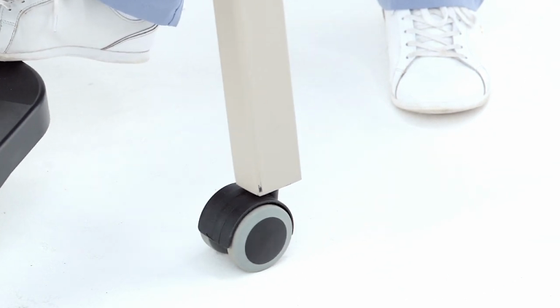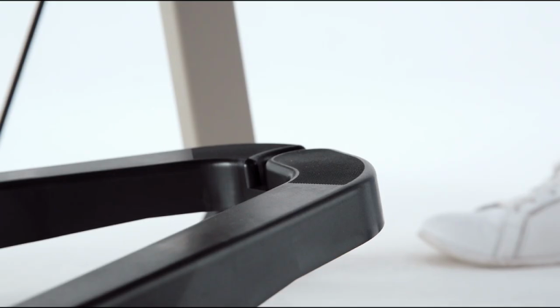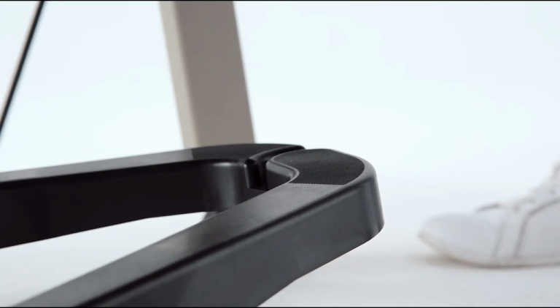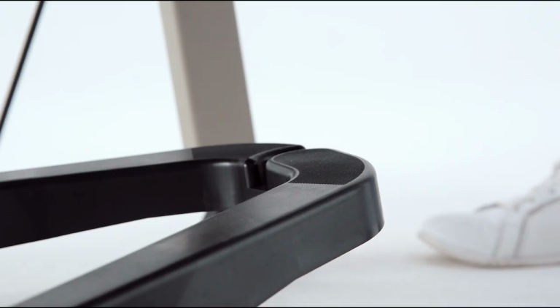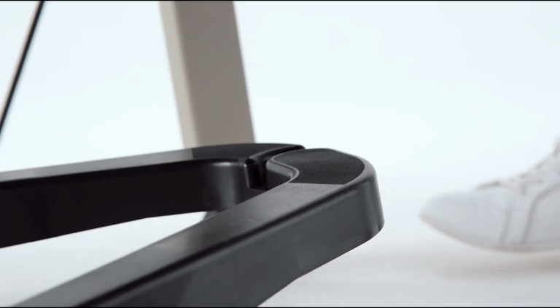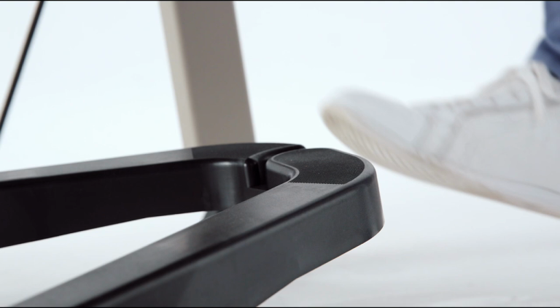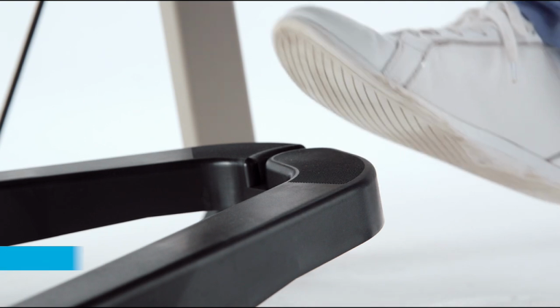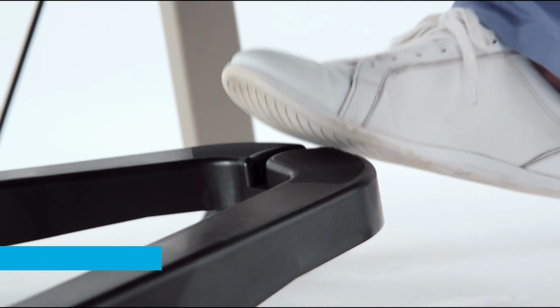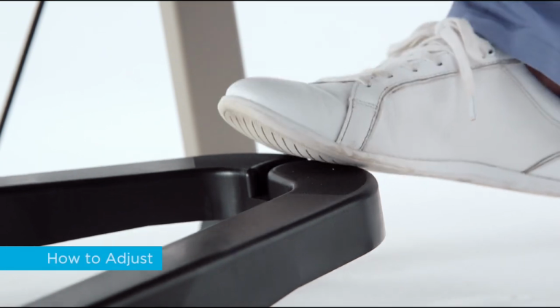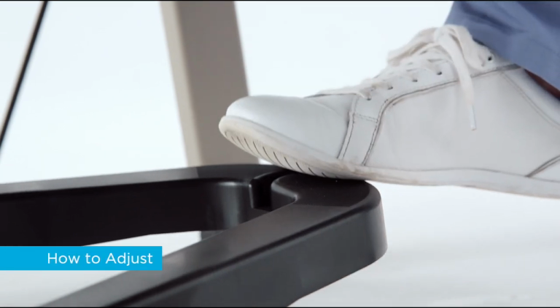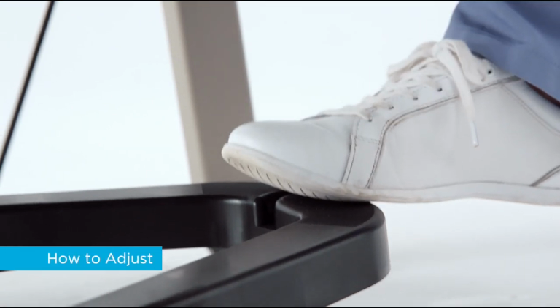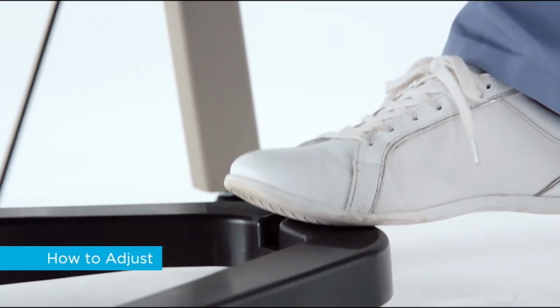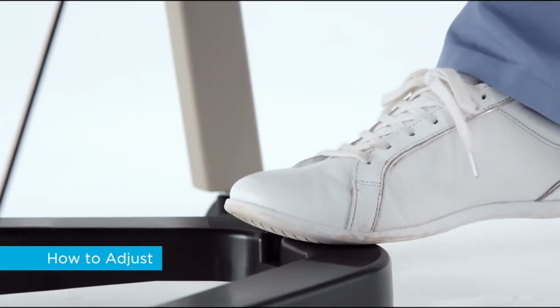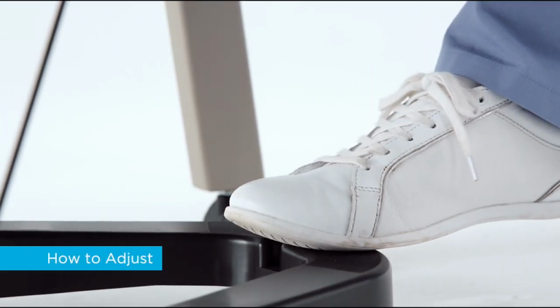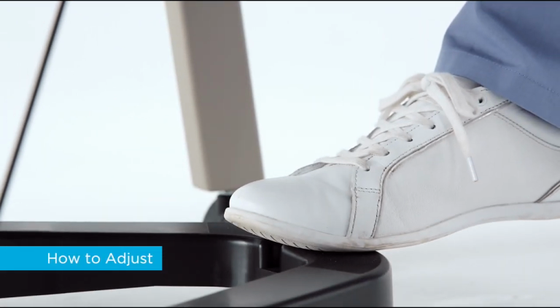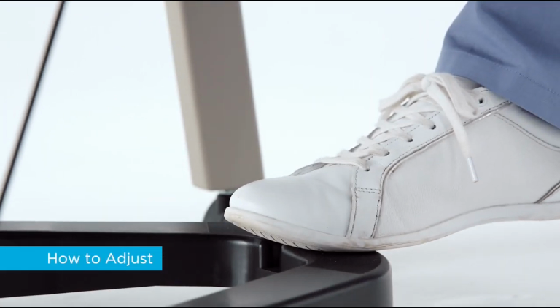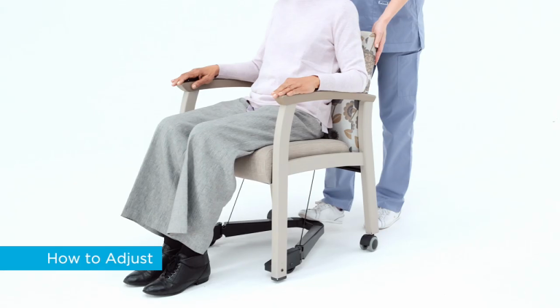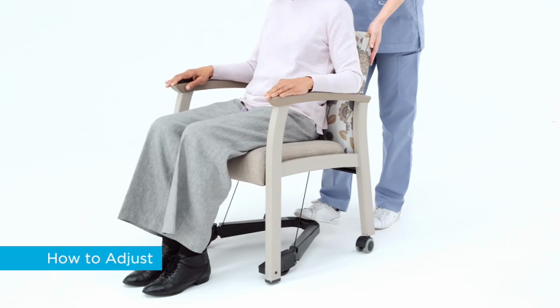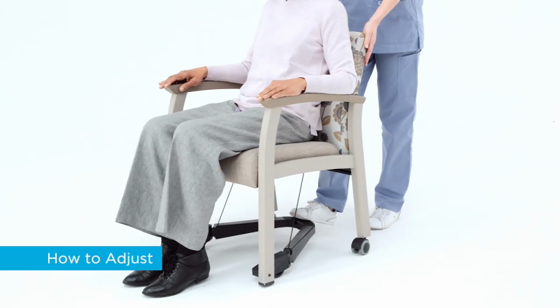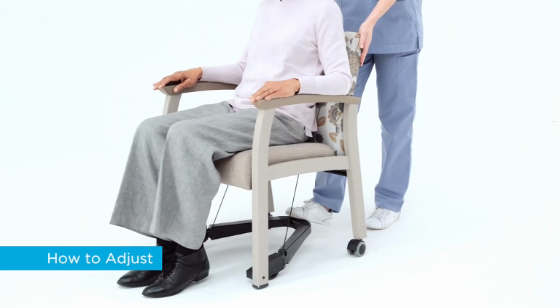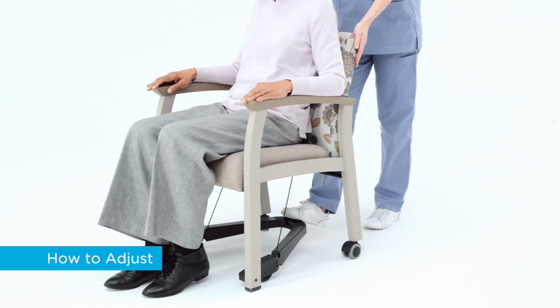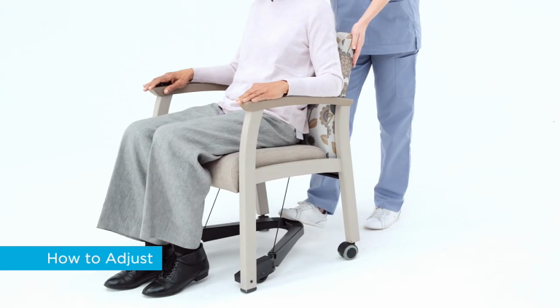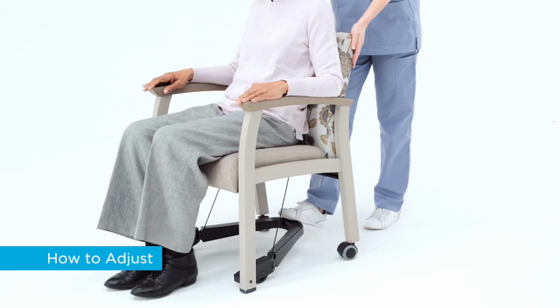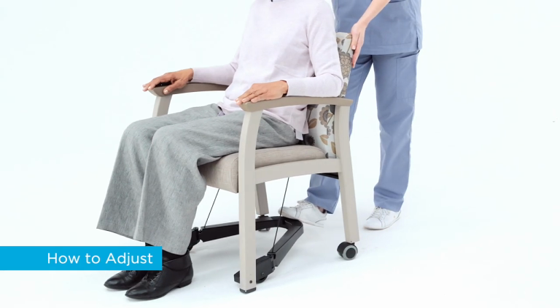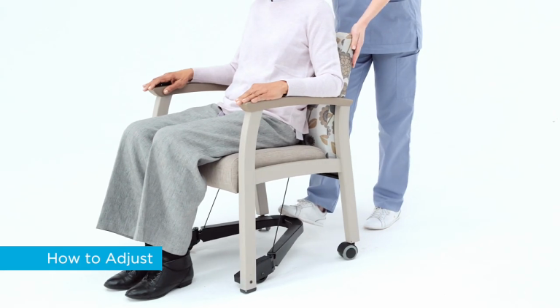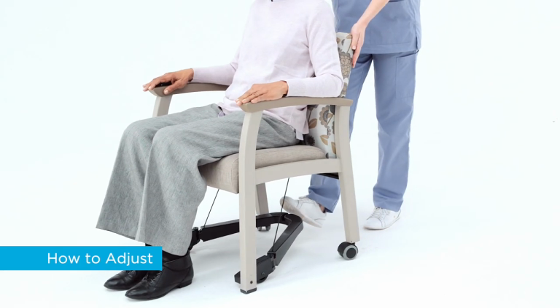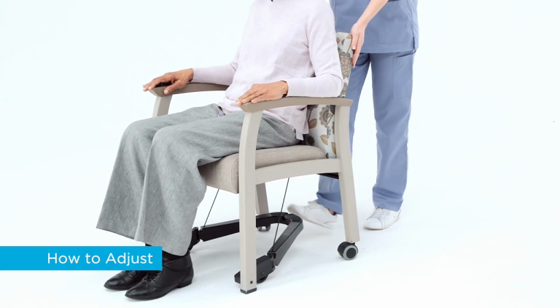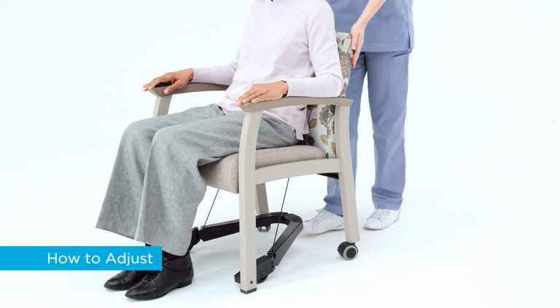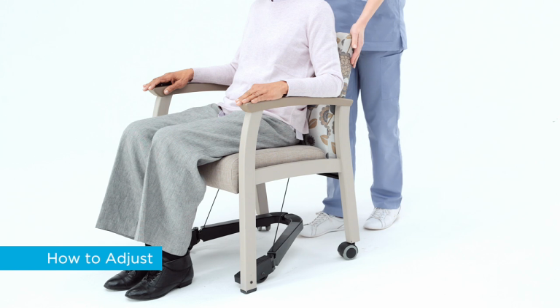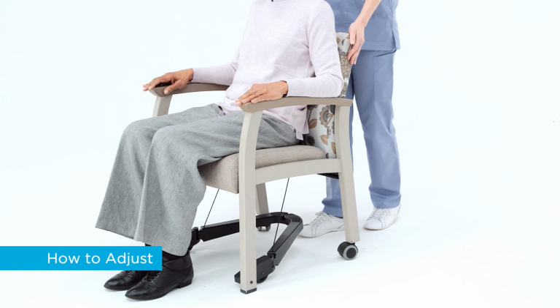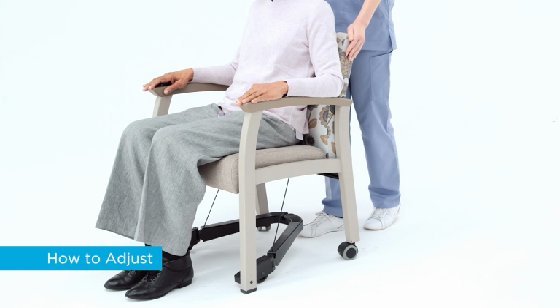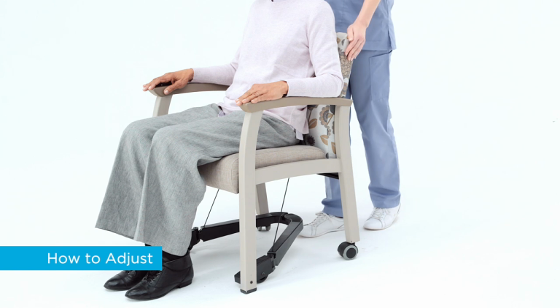To raise the chair for moving, gently press the mechanism with your foot, then slide the chair, release the mechanism, and lower the chair.